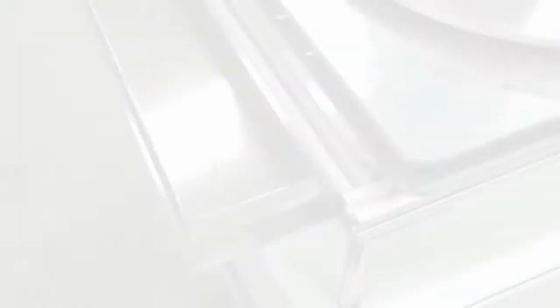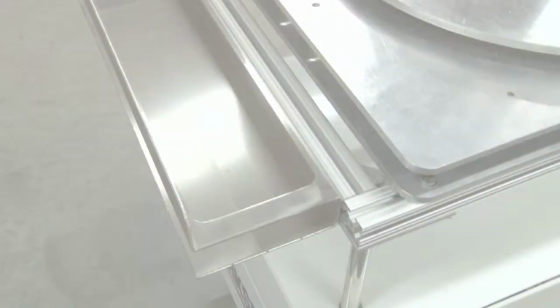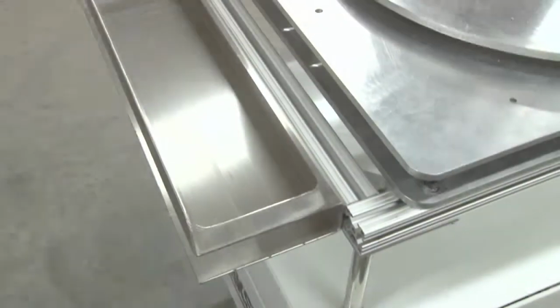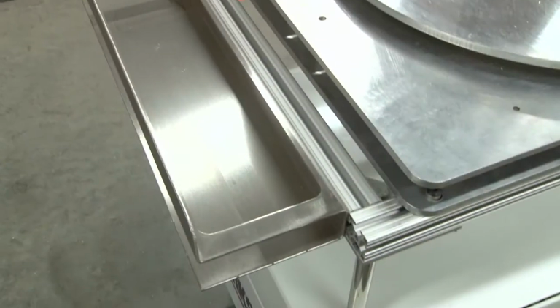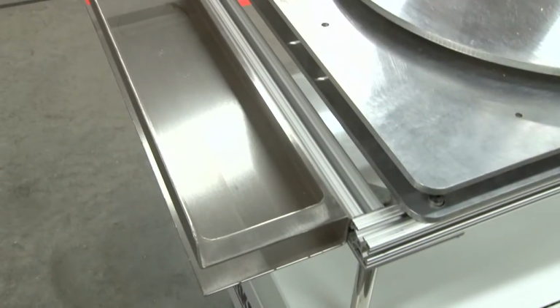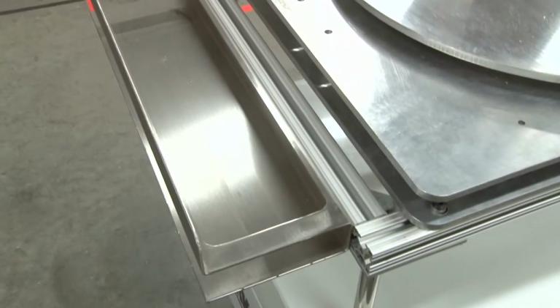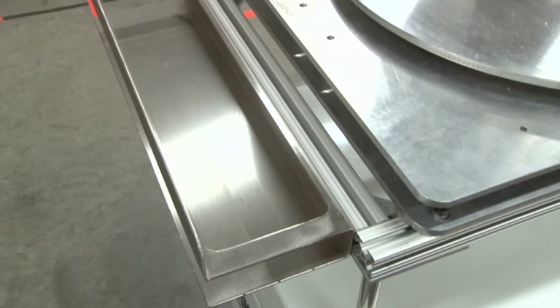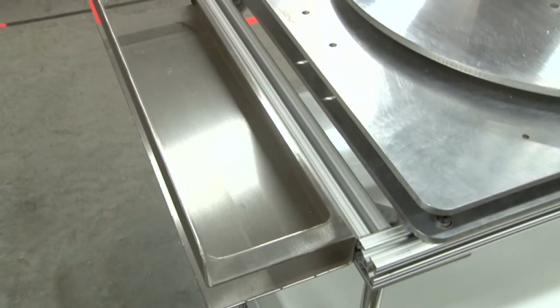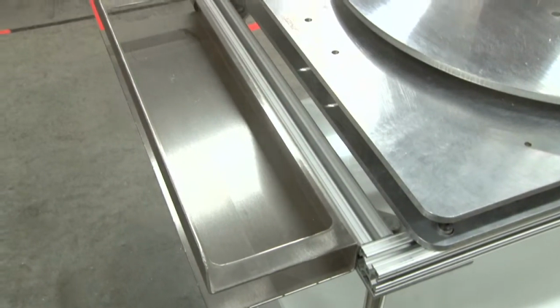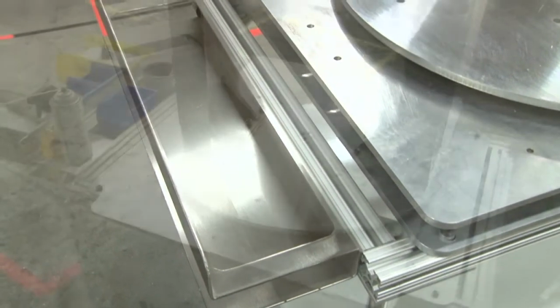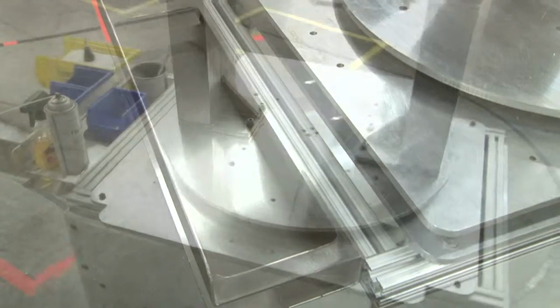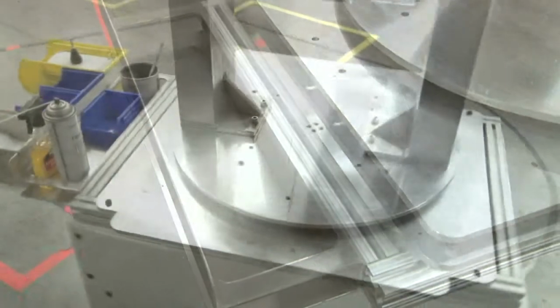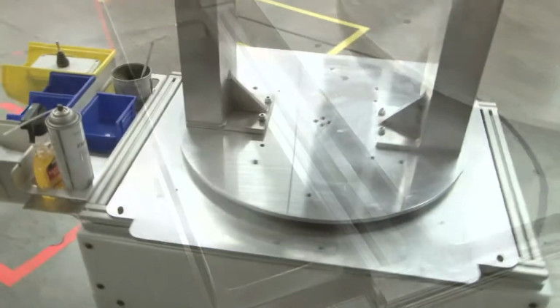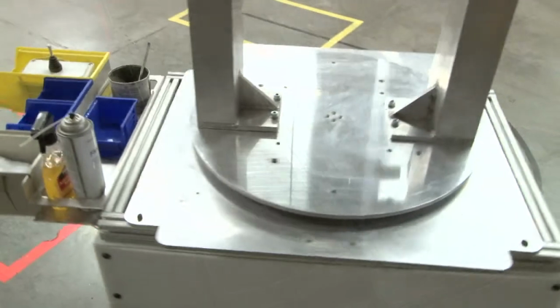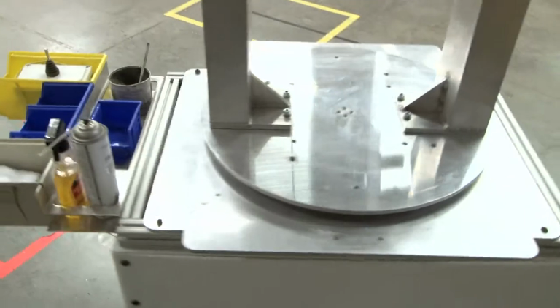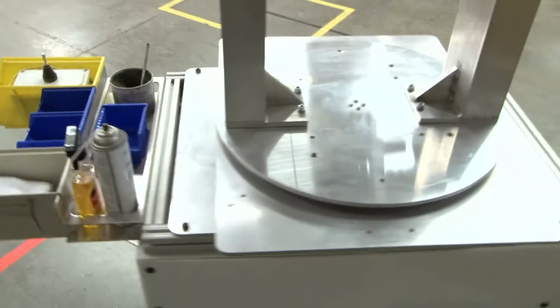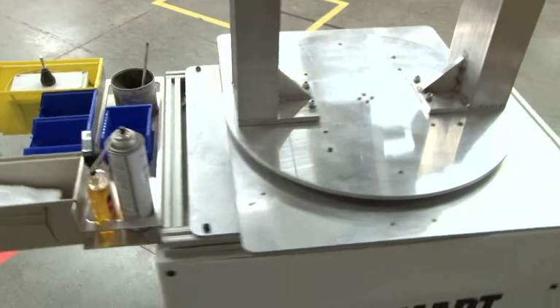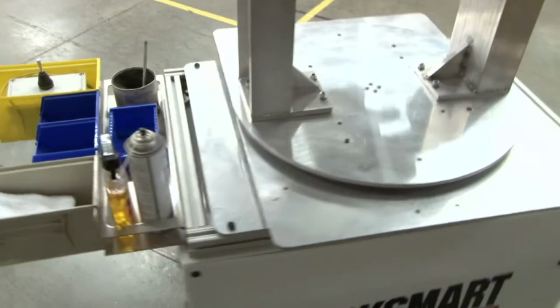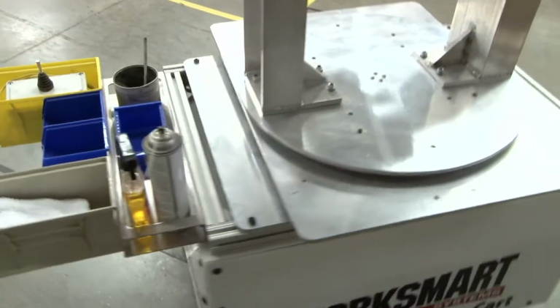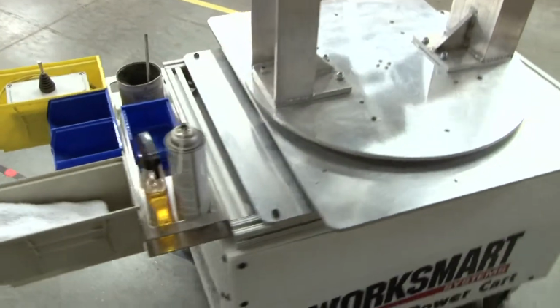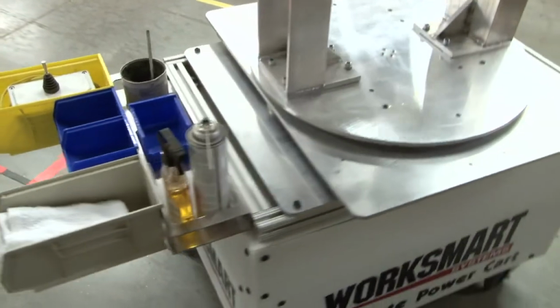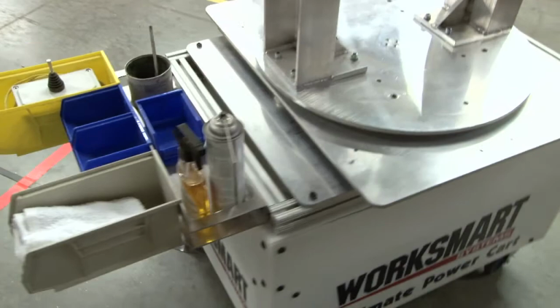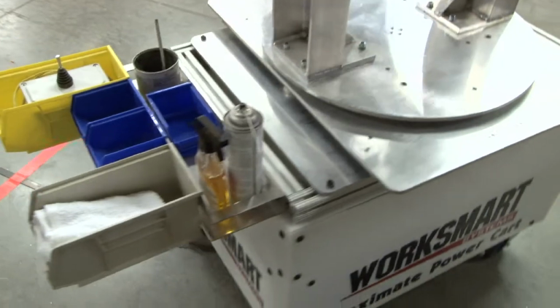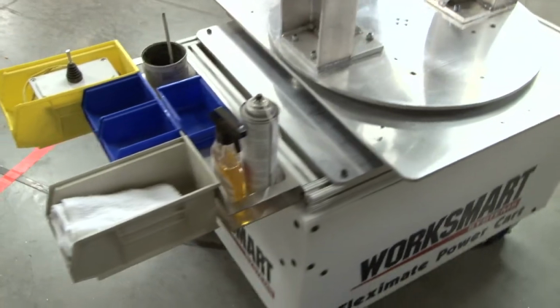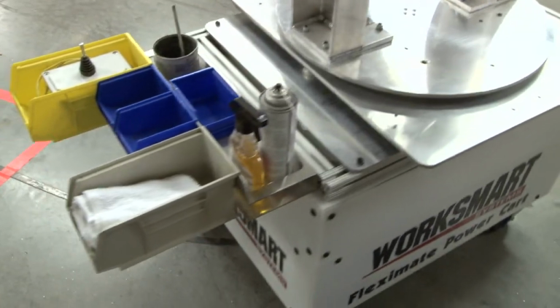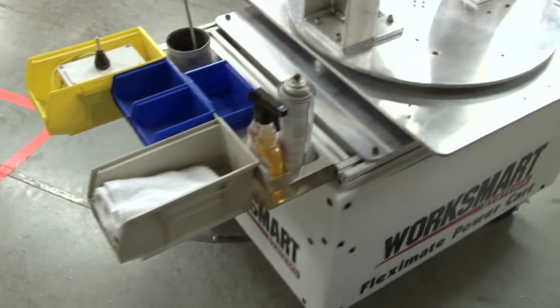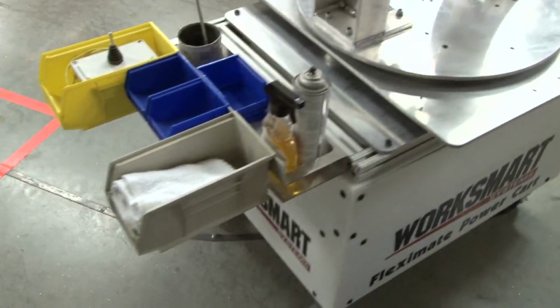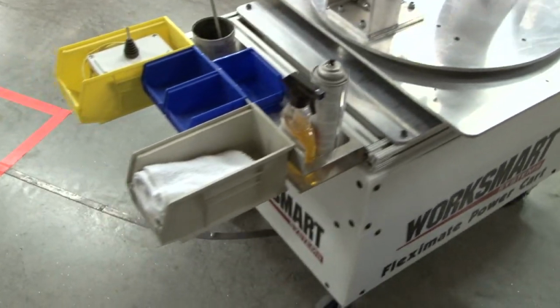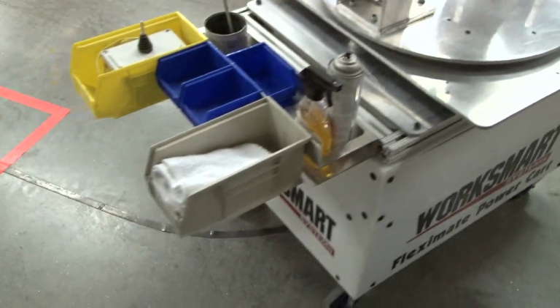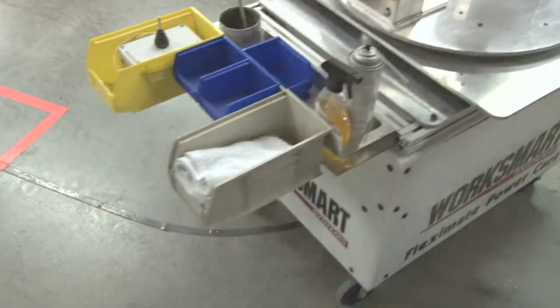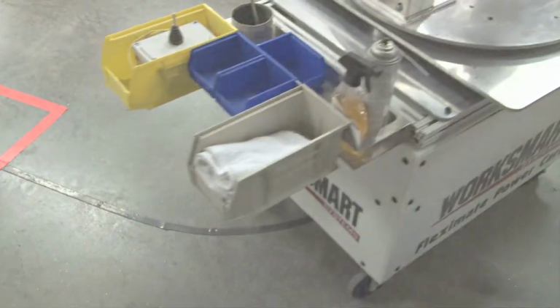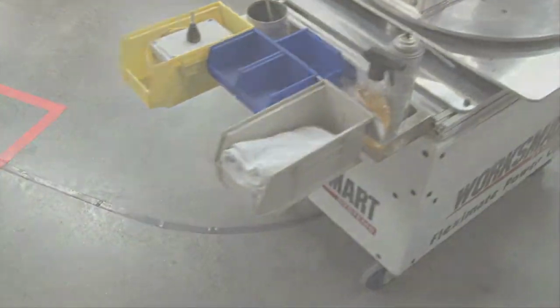The cart can also be fitted for the presentation of parts, supplies, tools, and component kits.